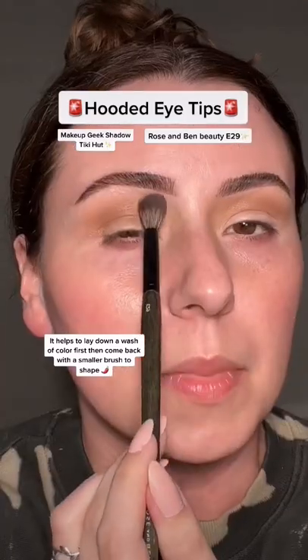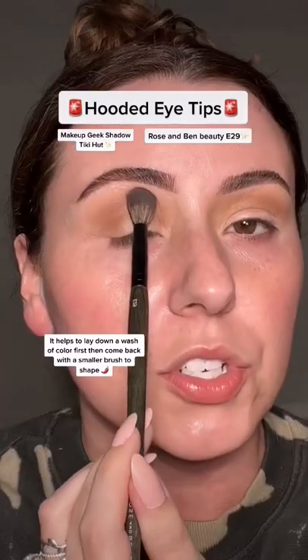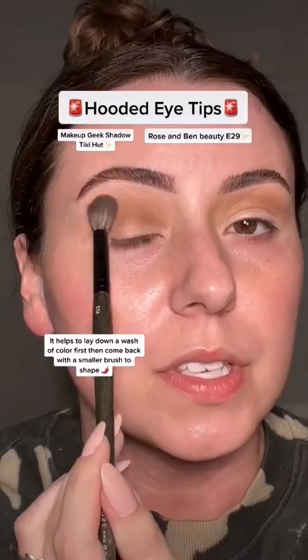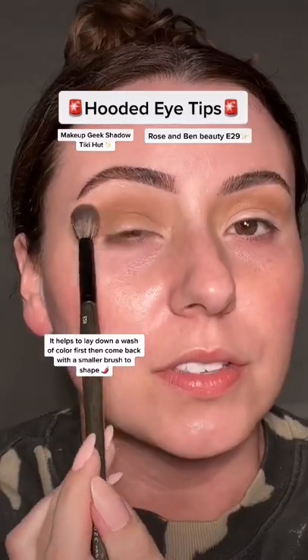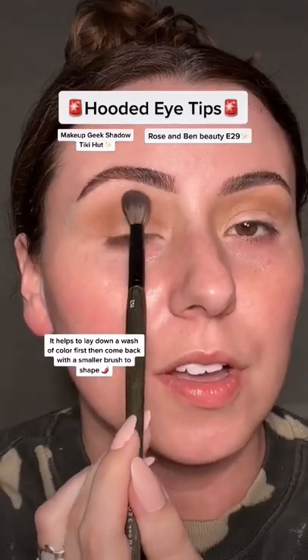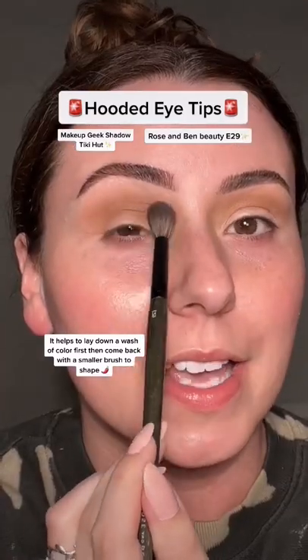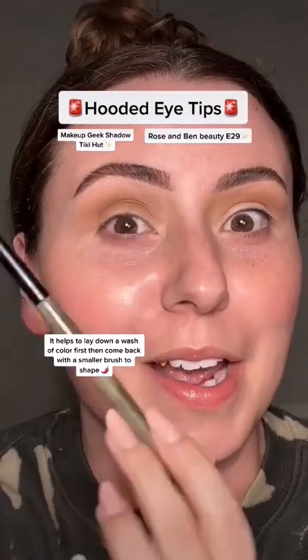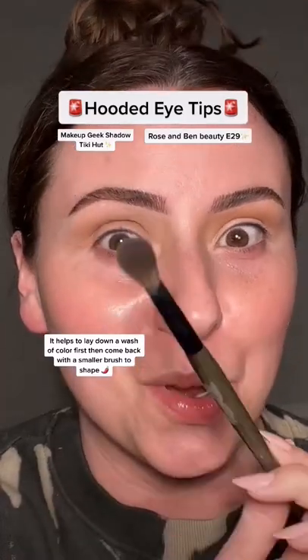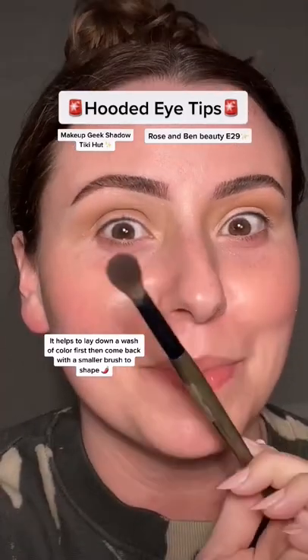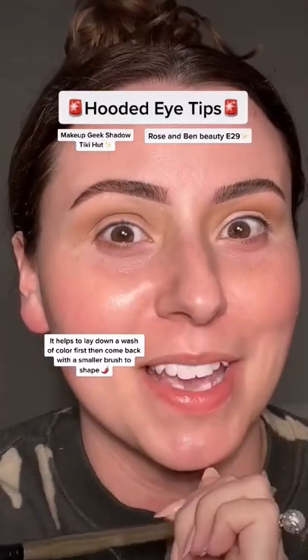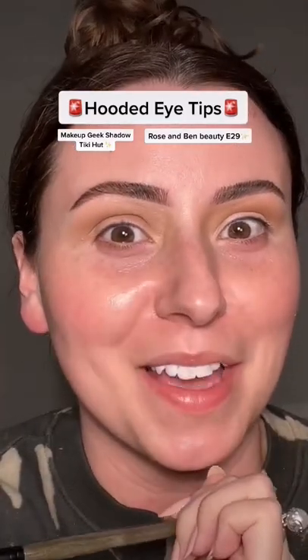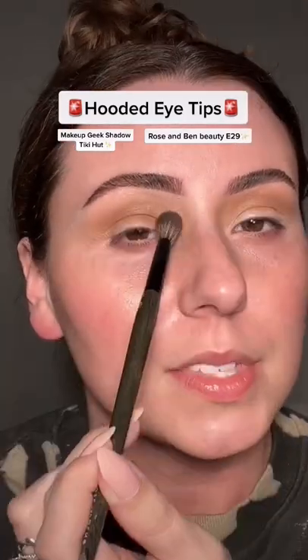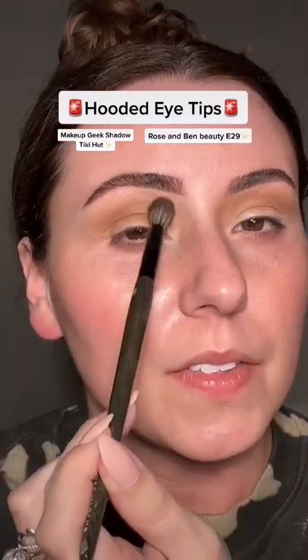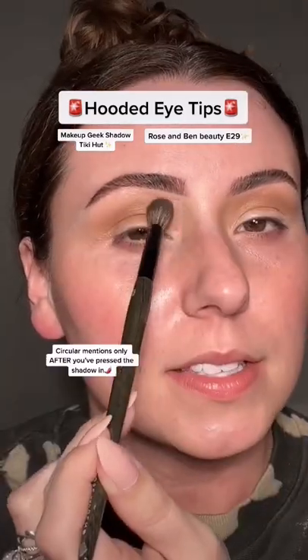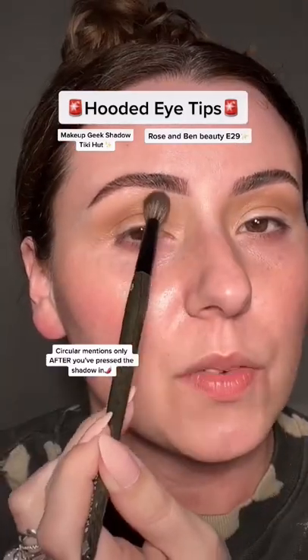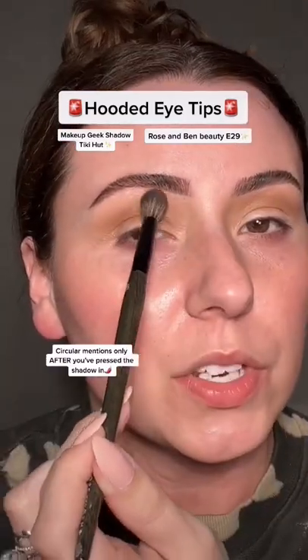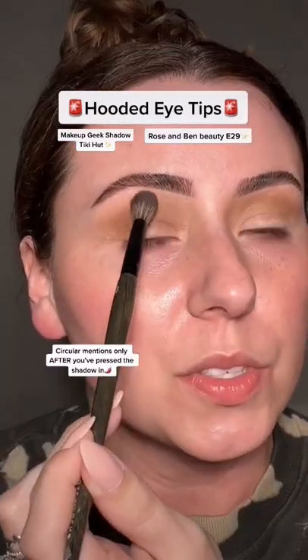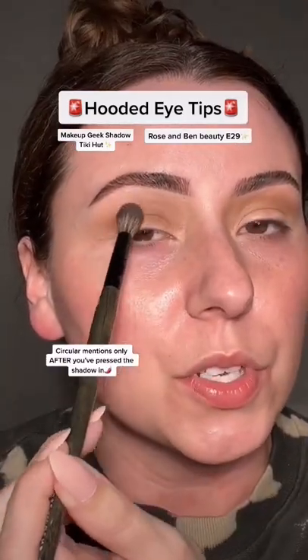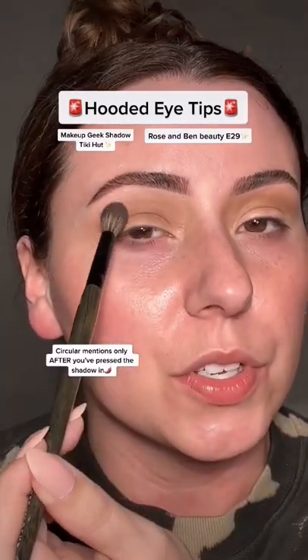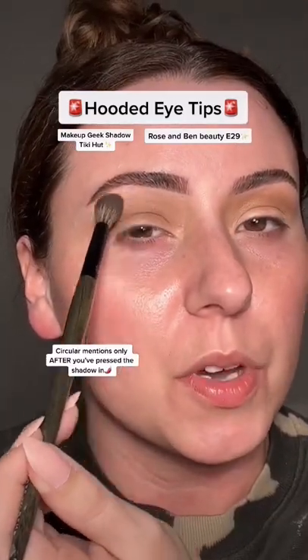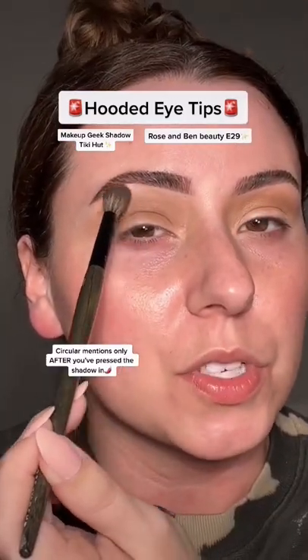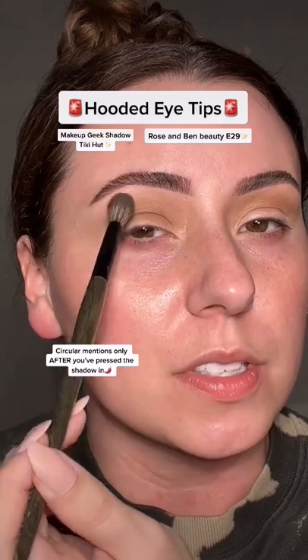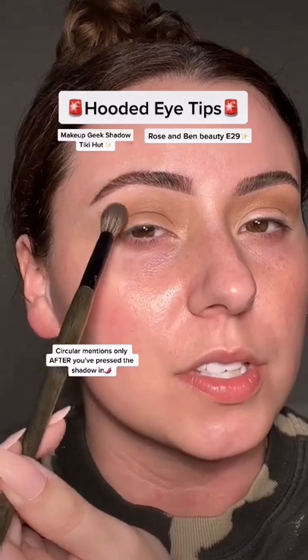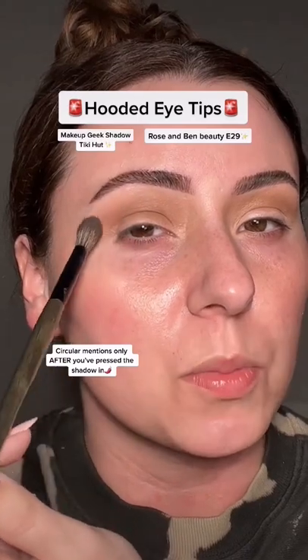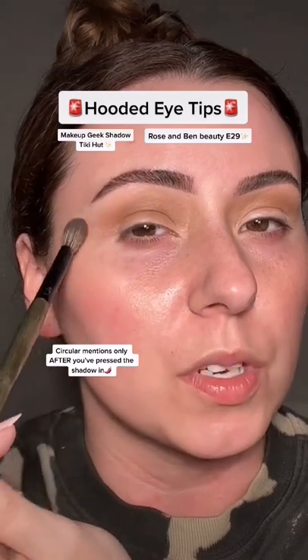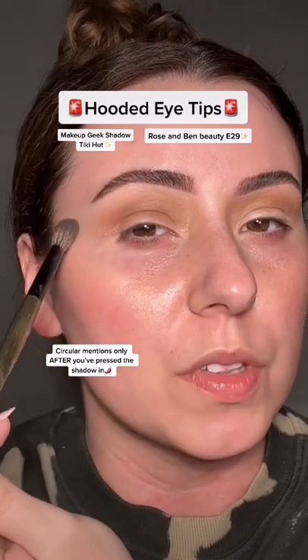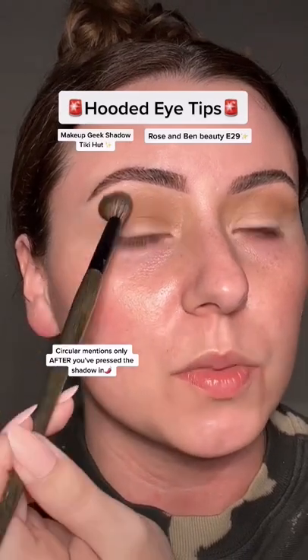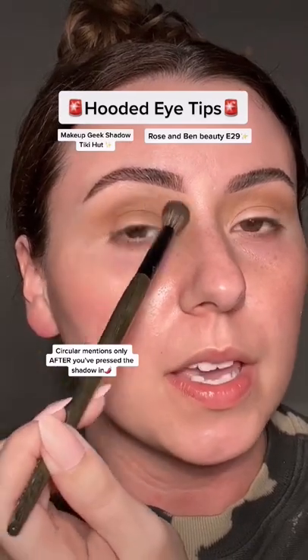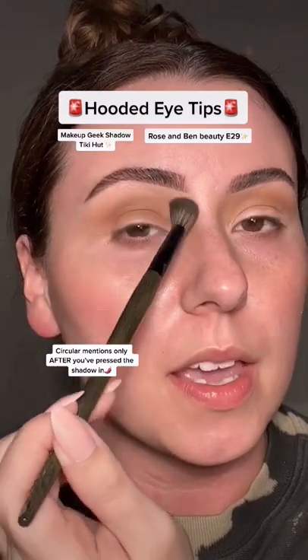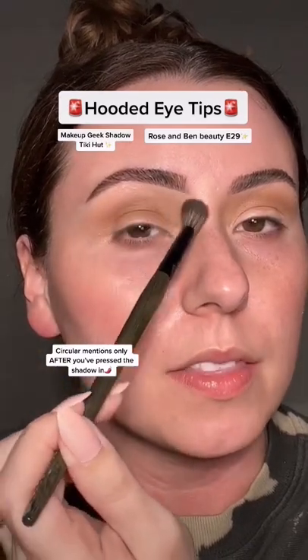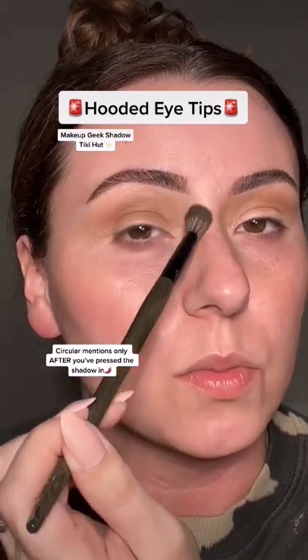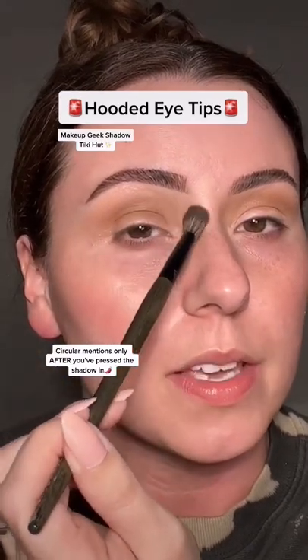Make sure this is all set. Now that it's set, we can use some circular motions — just pull it over this way and this way.